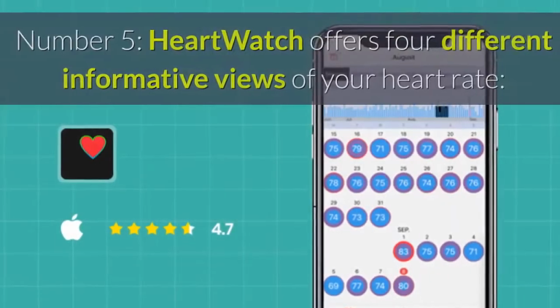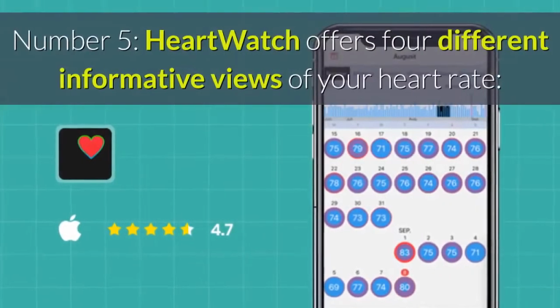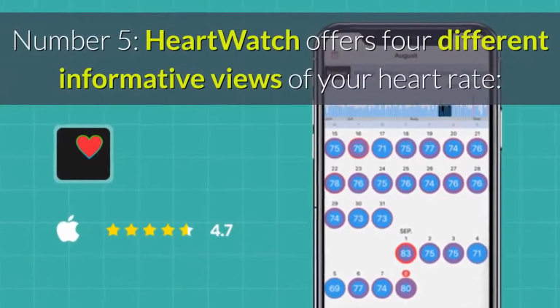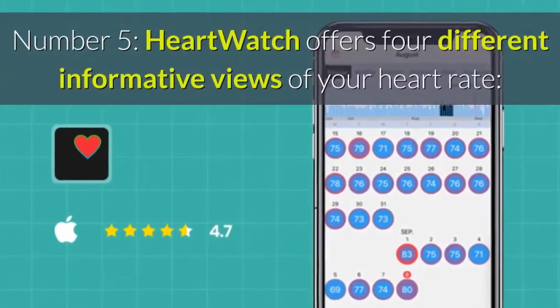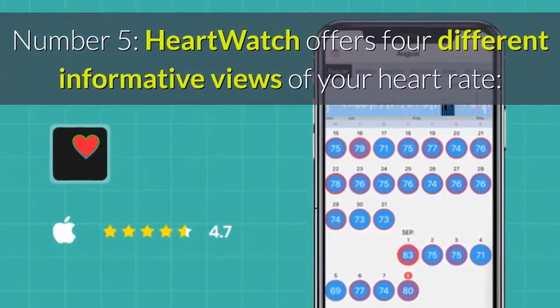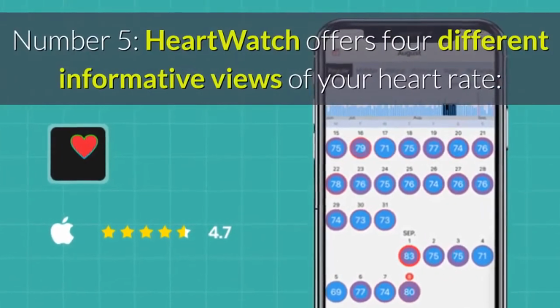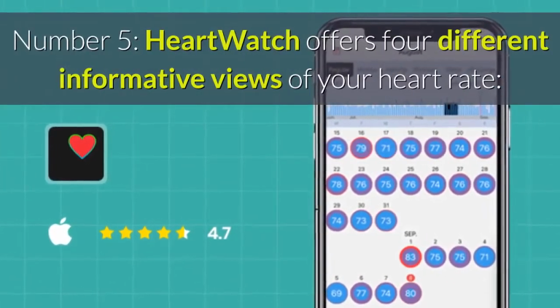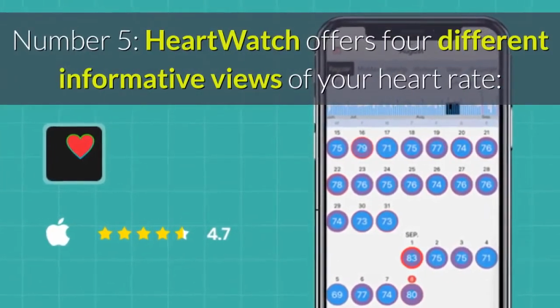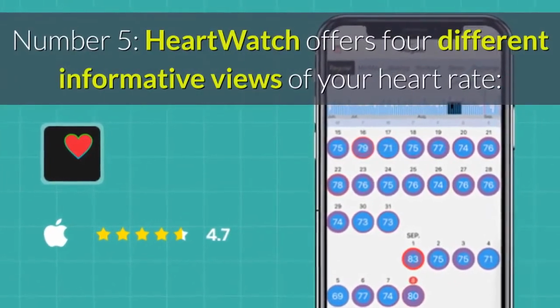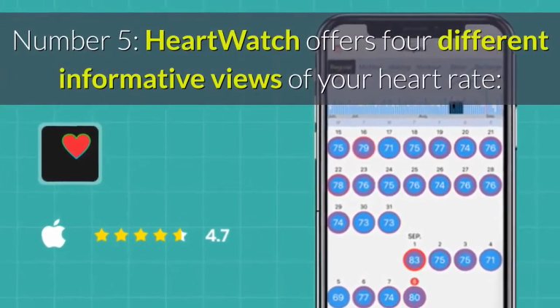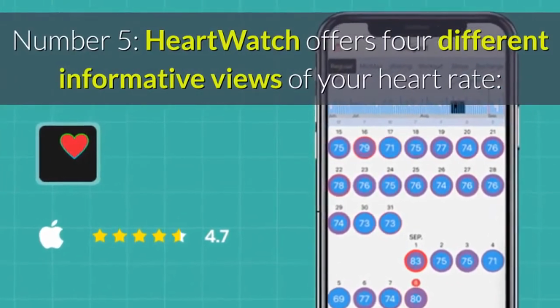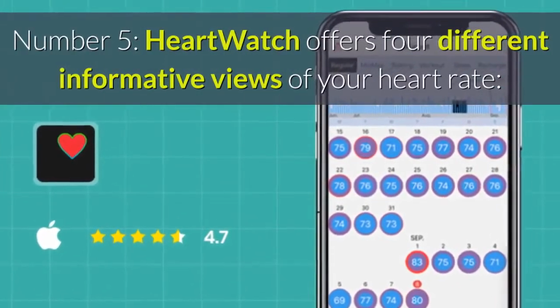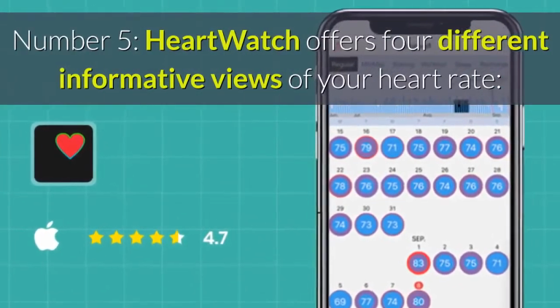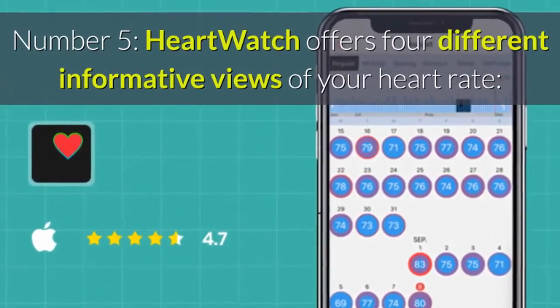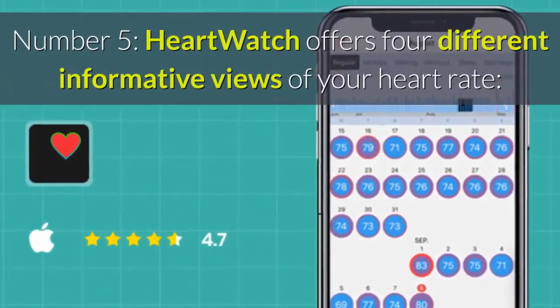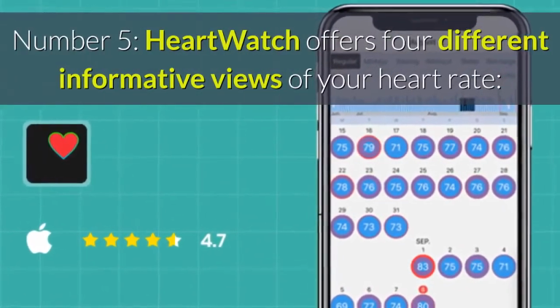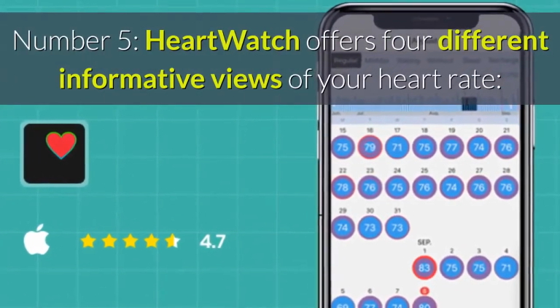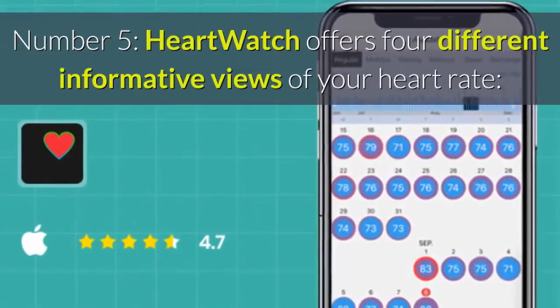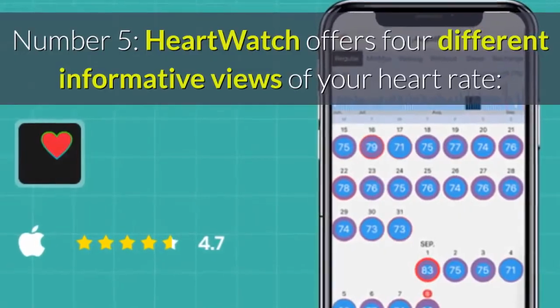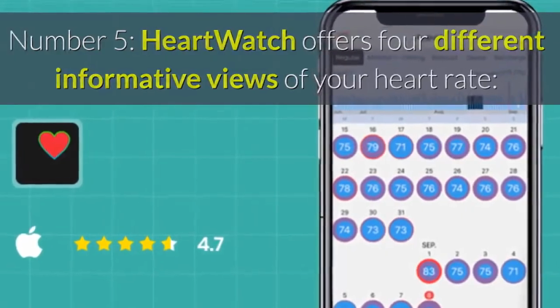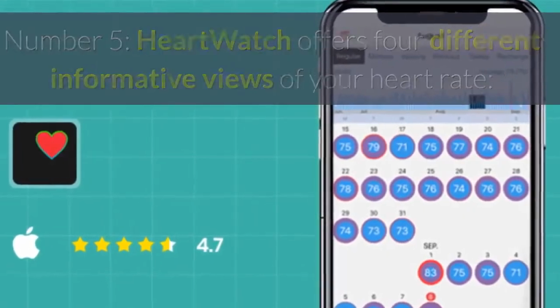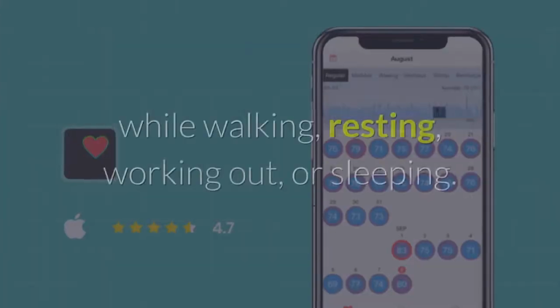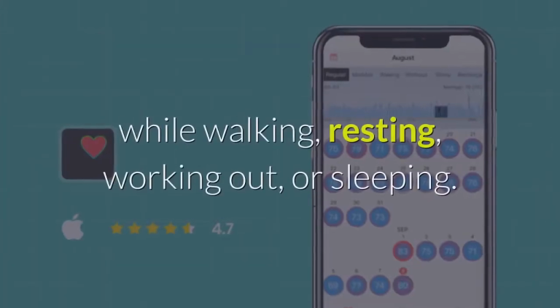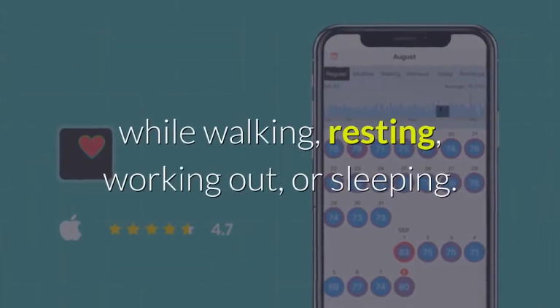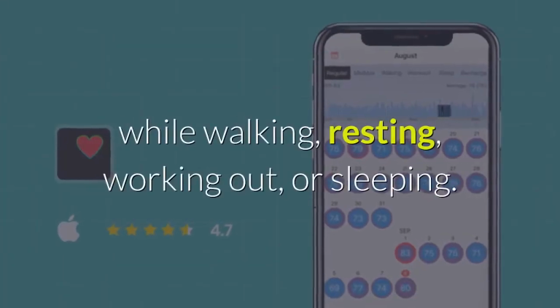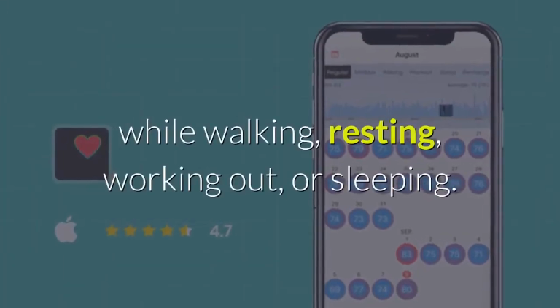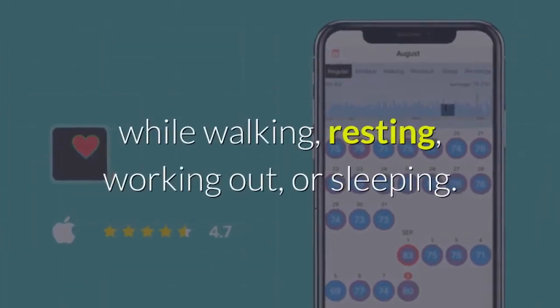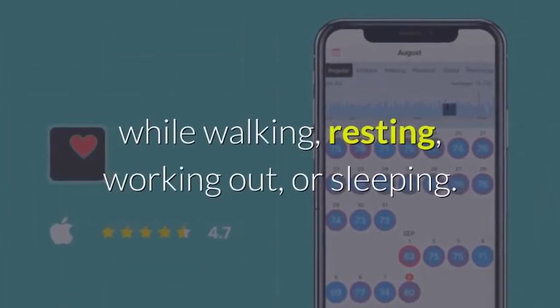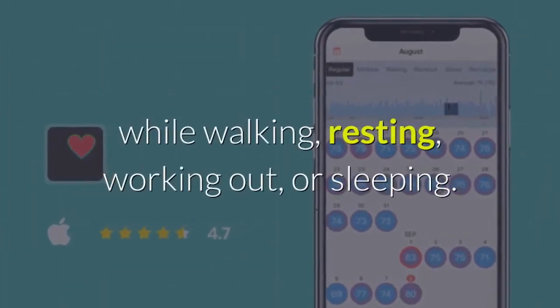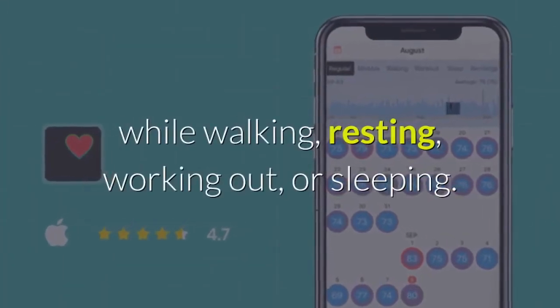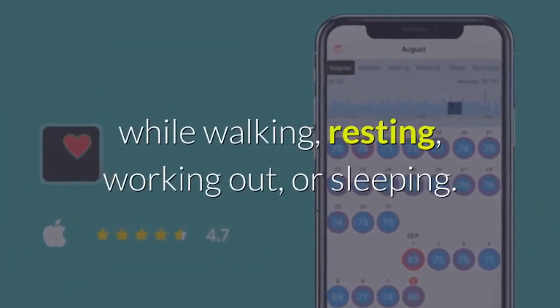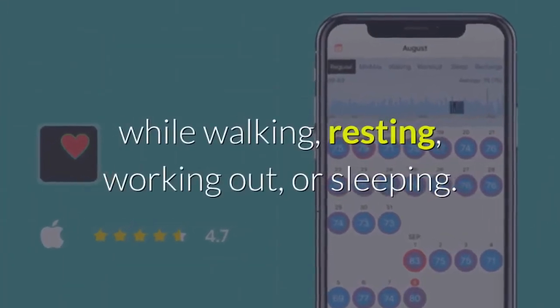Number five: Heart Watch offers four different informative views of your heart rate while walking, resting, working out, or sleeping.